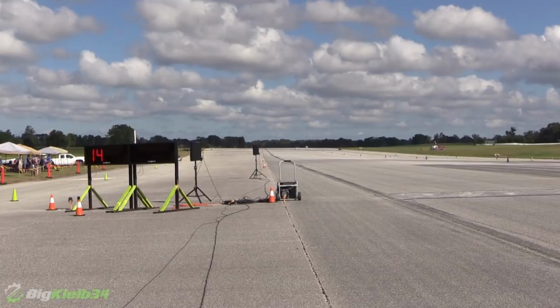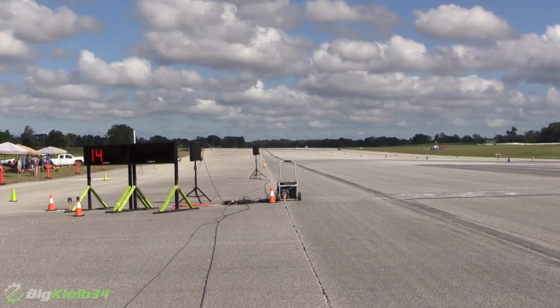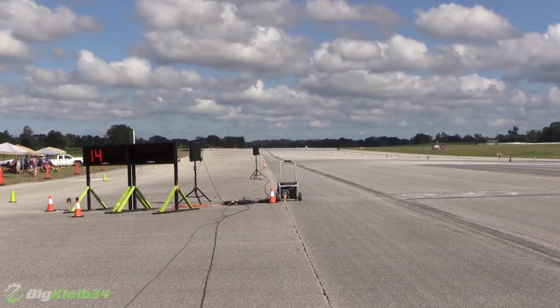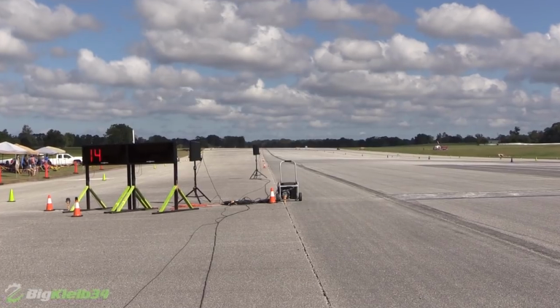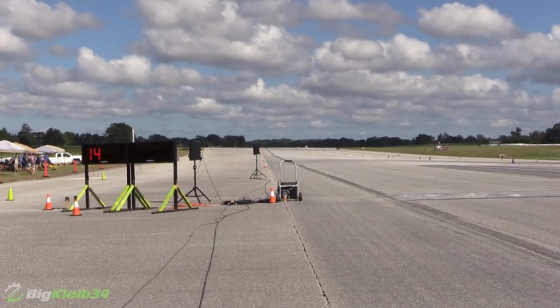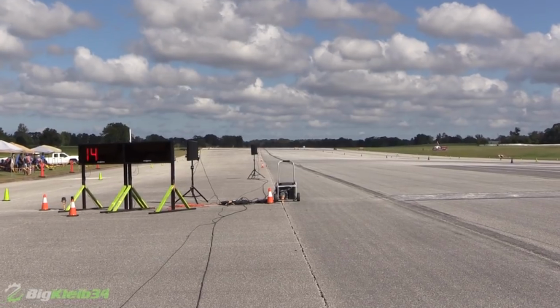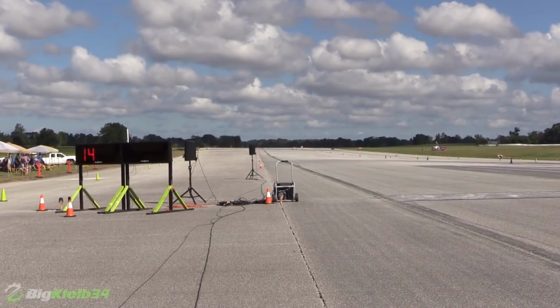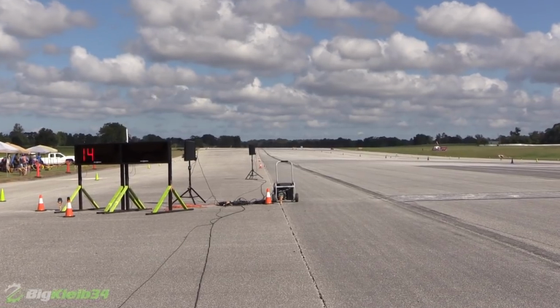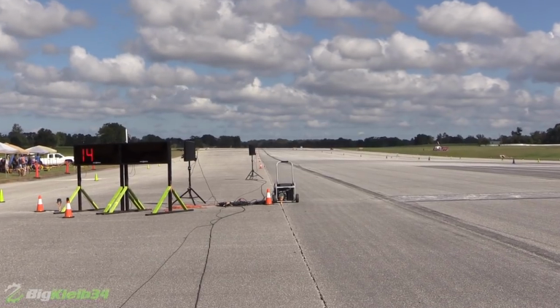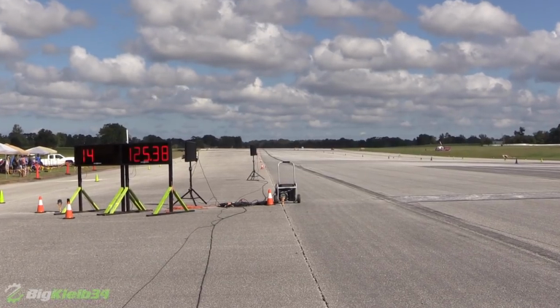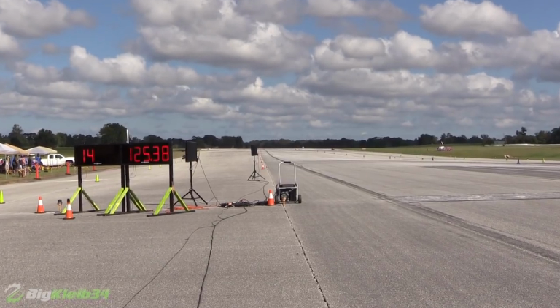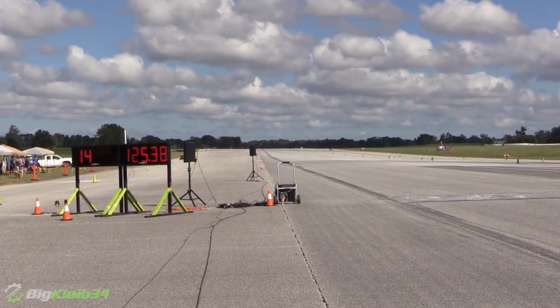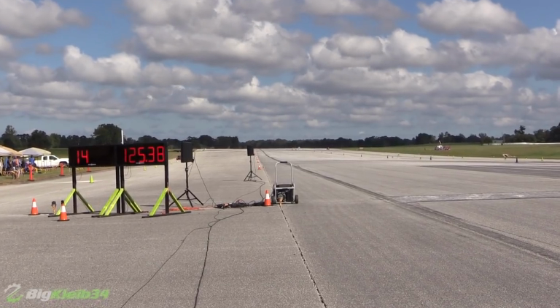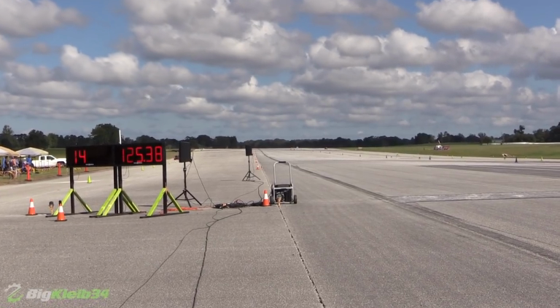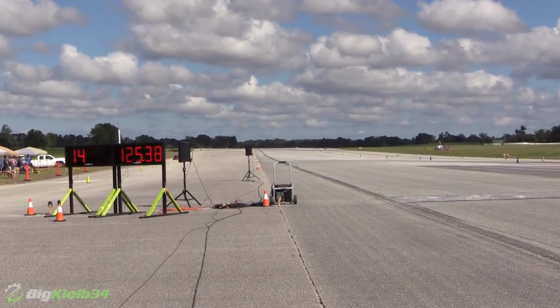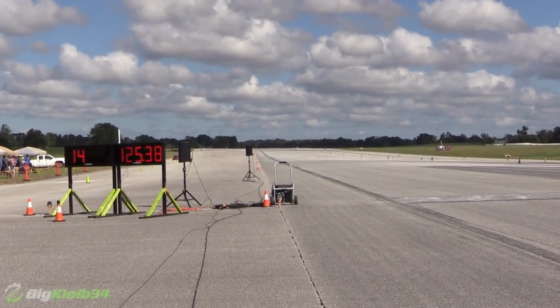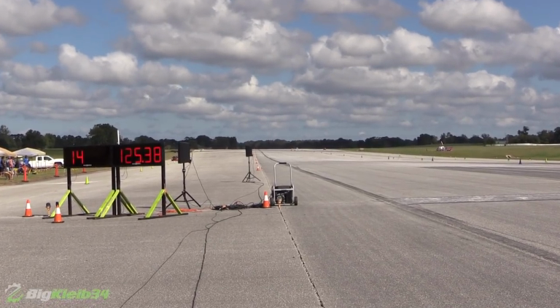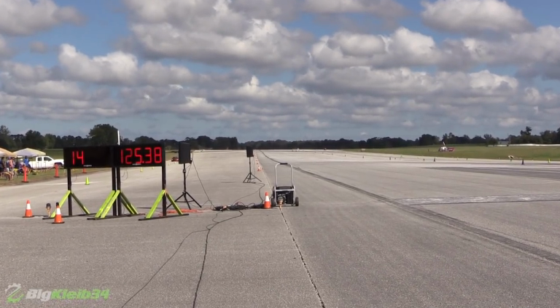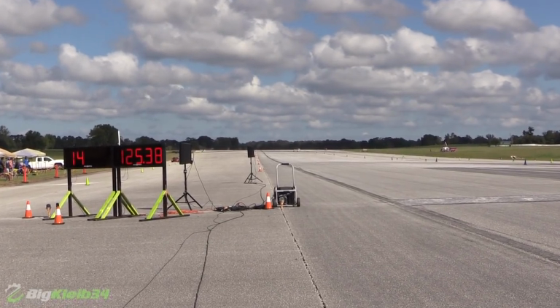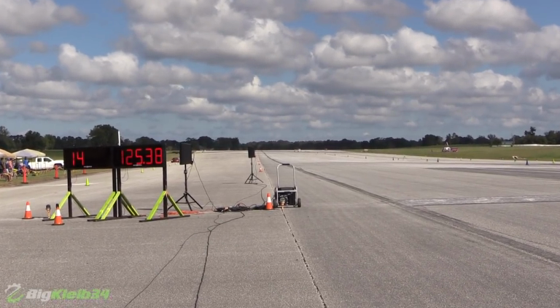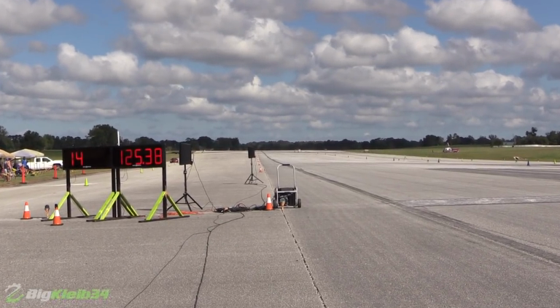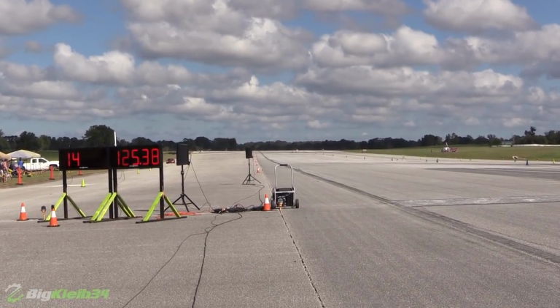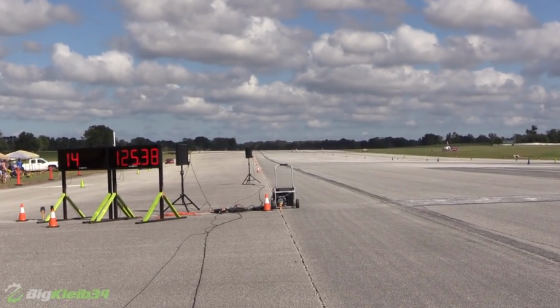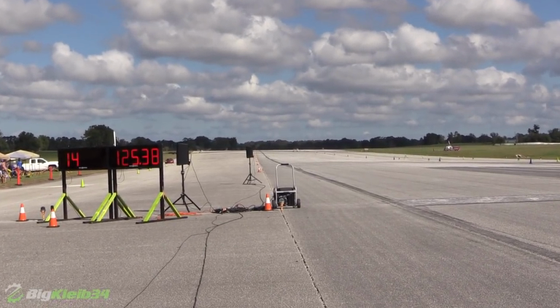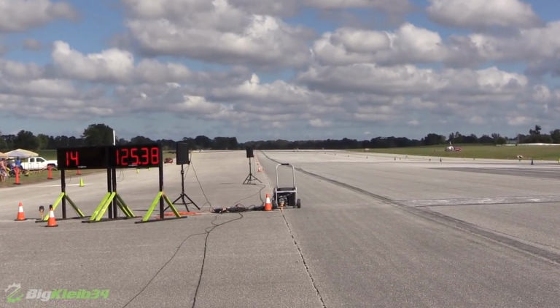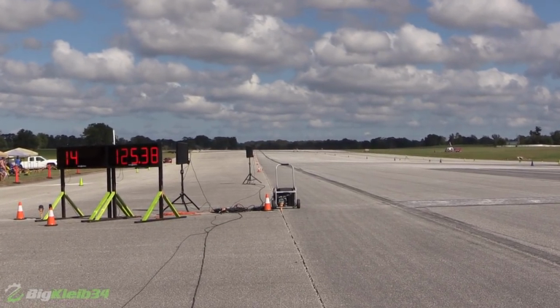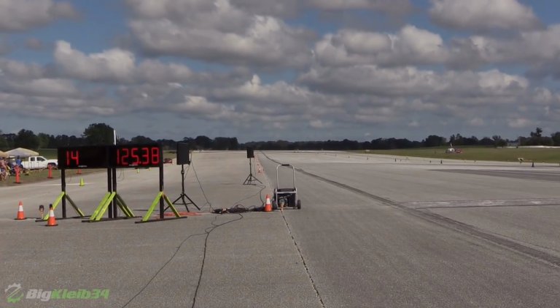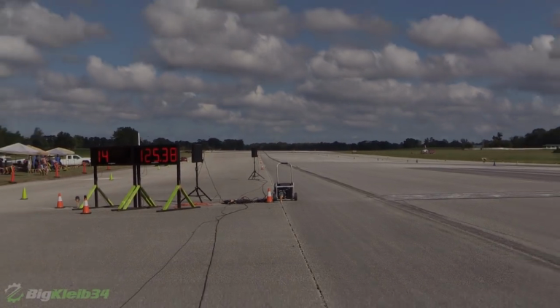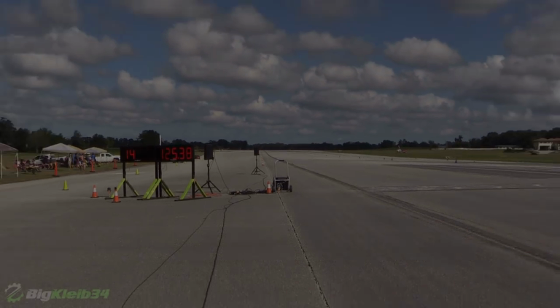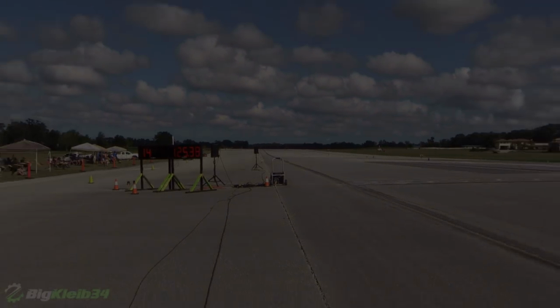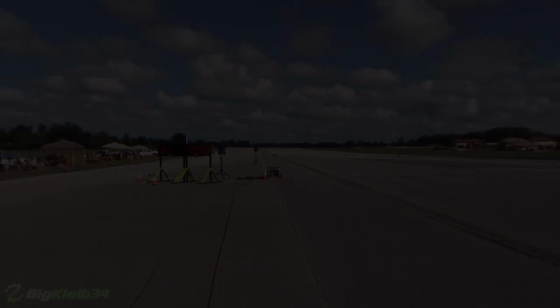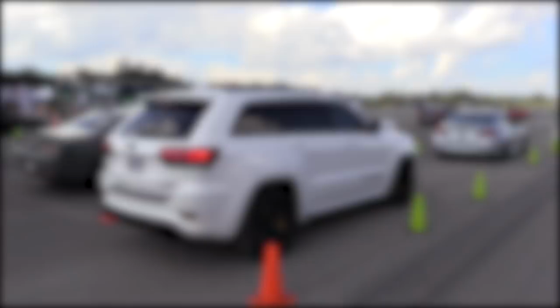Left lane clocked at 143 miles per hour, right lane 124.